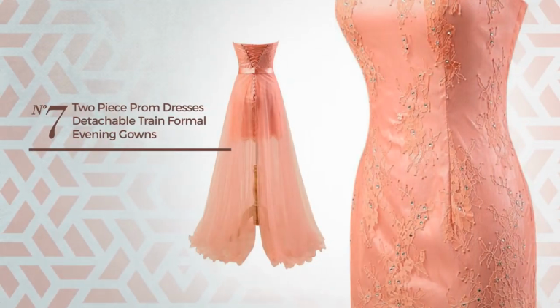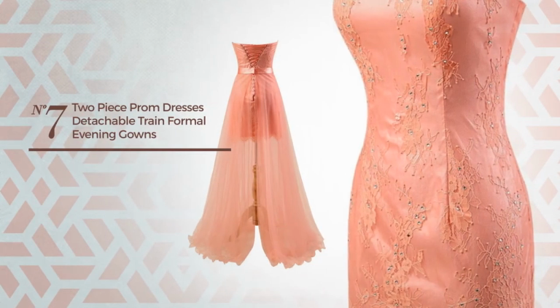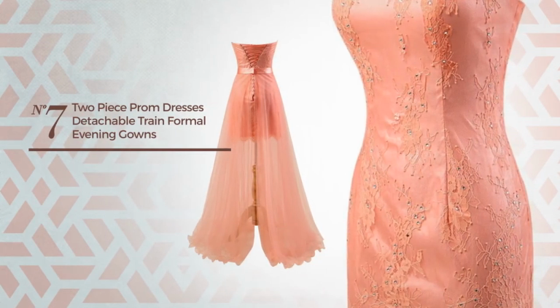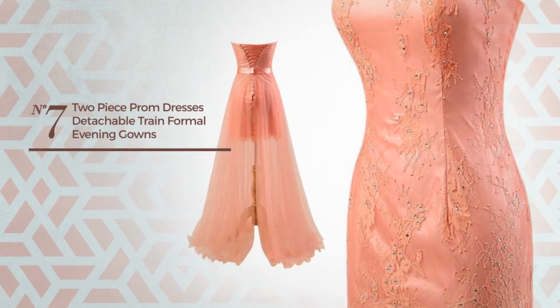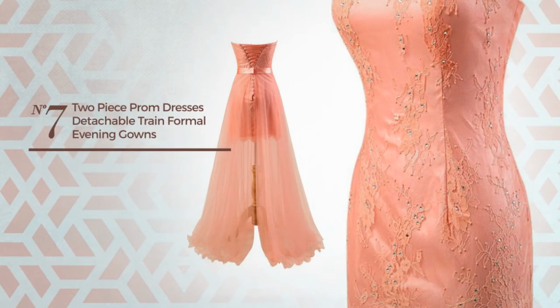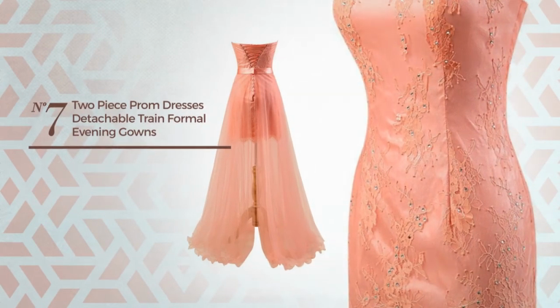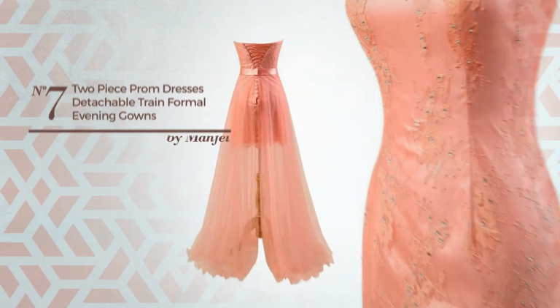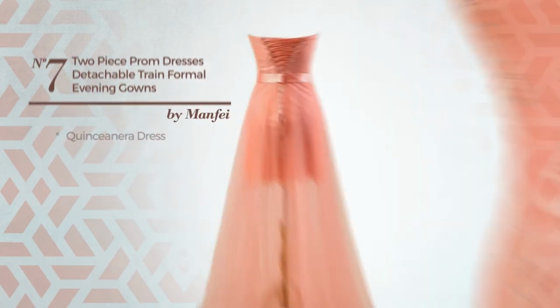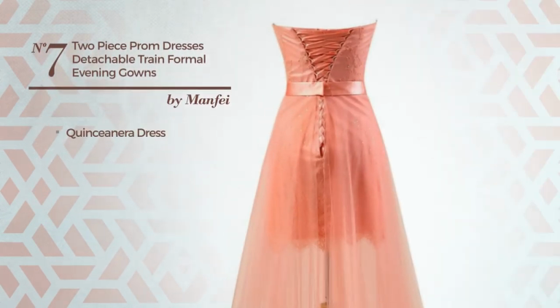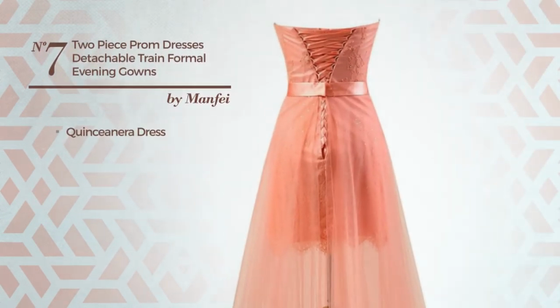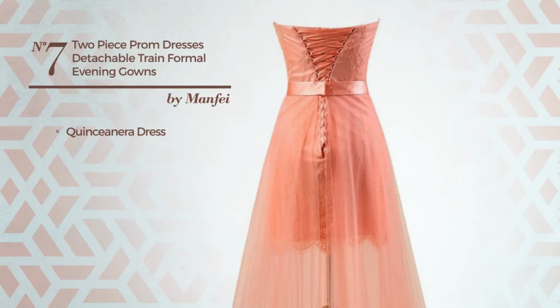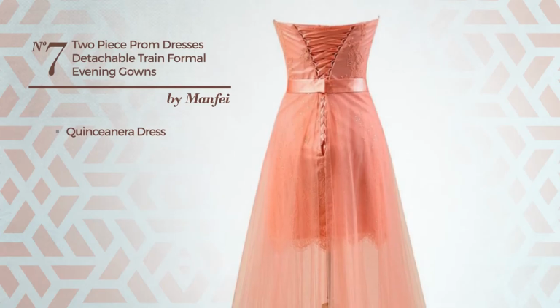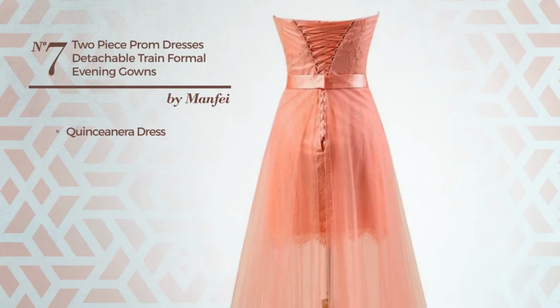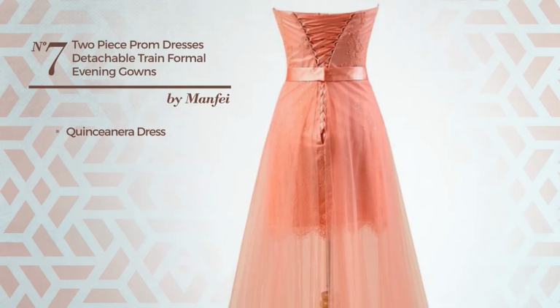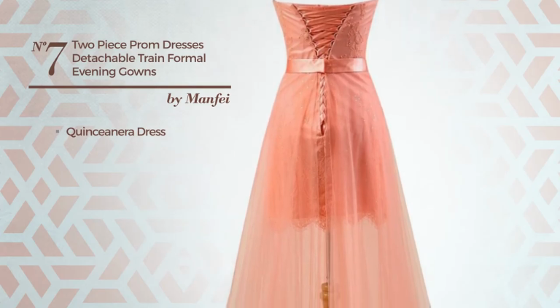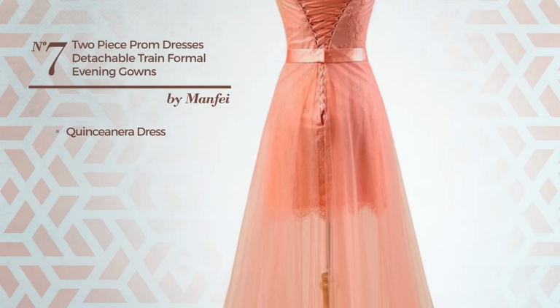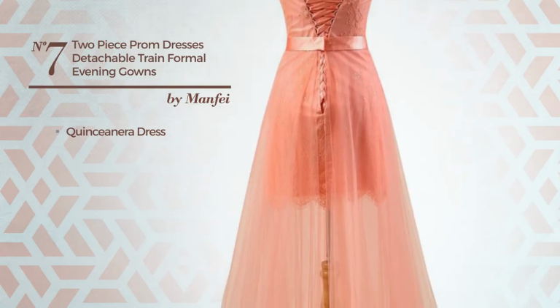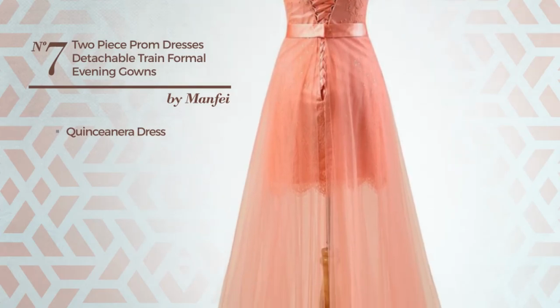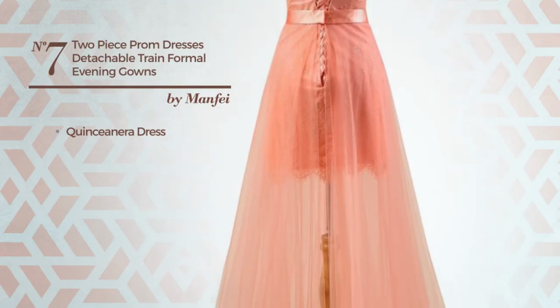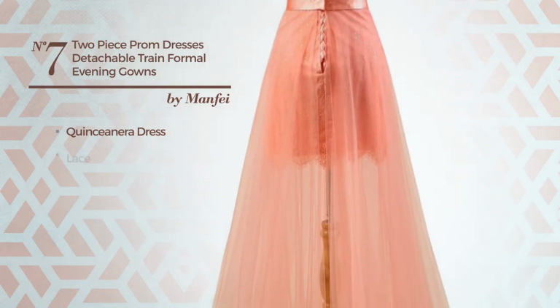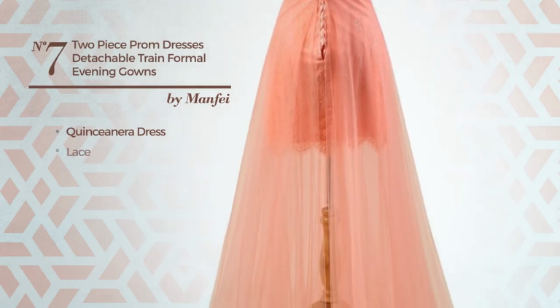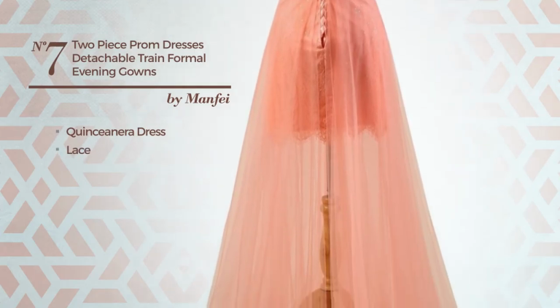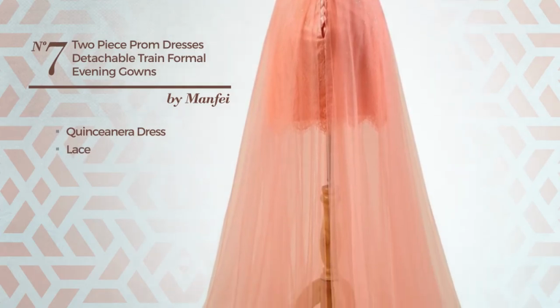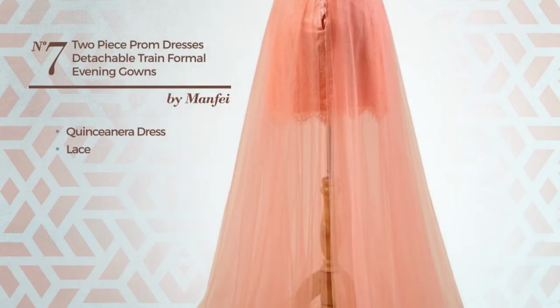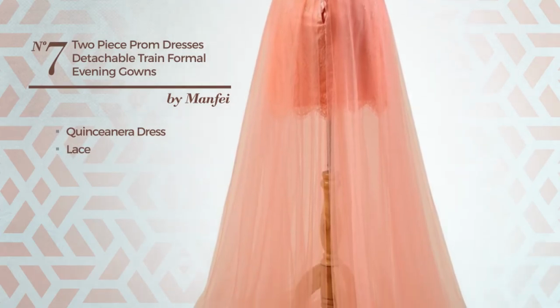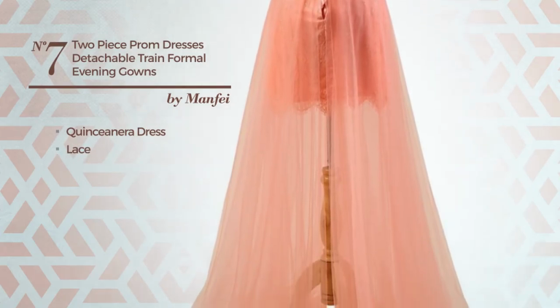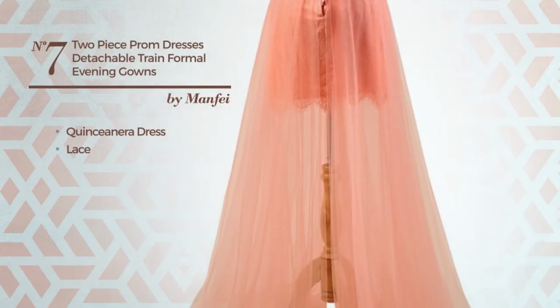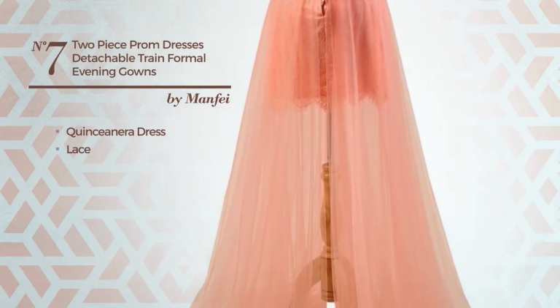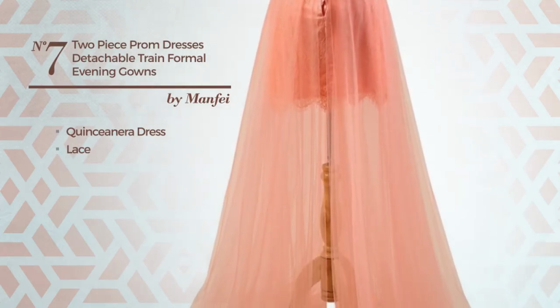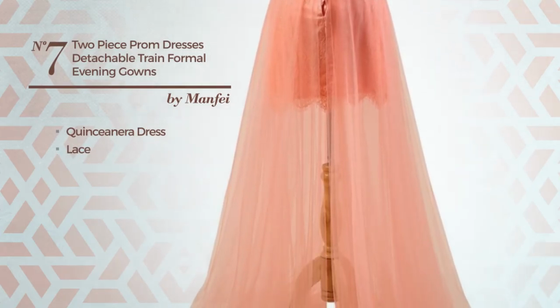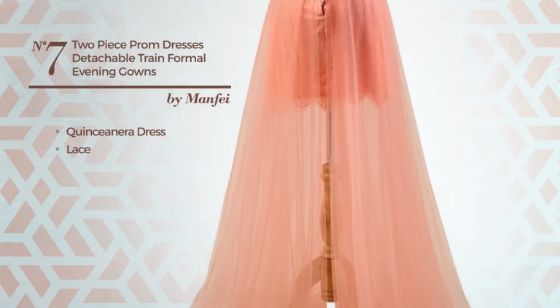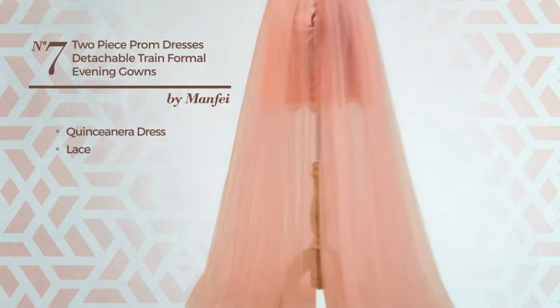Number seven: a quinceañera dress decorated with lace, available solely in this color.